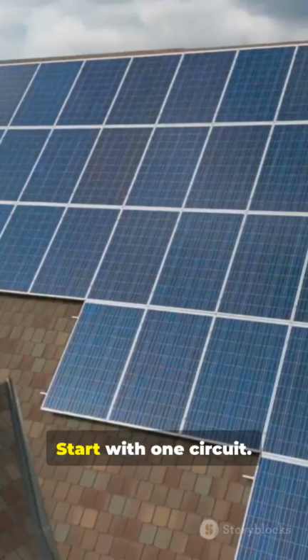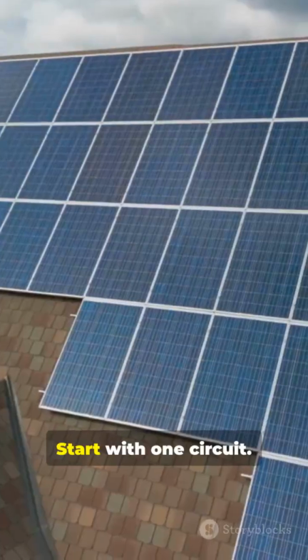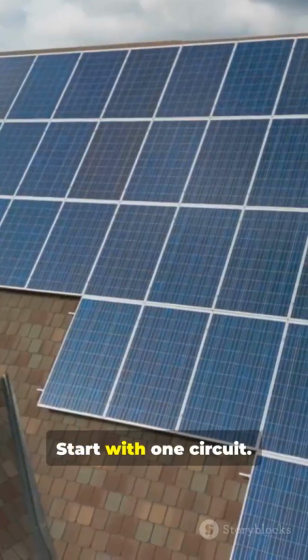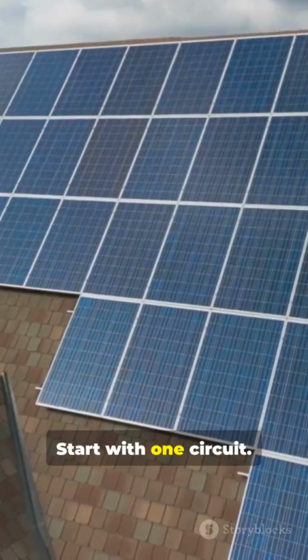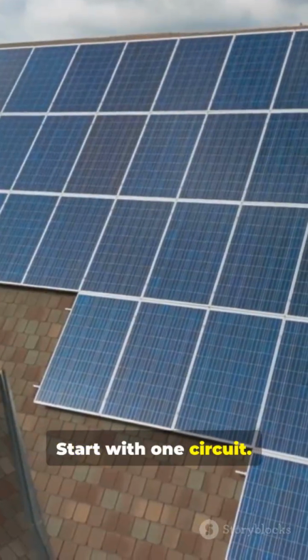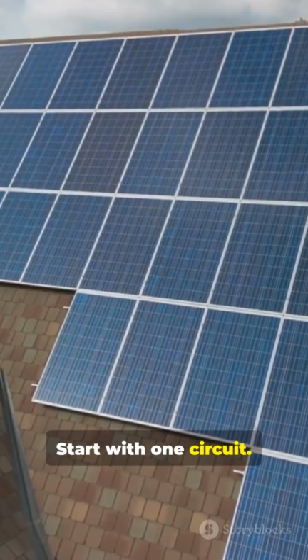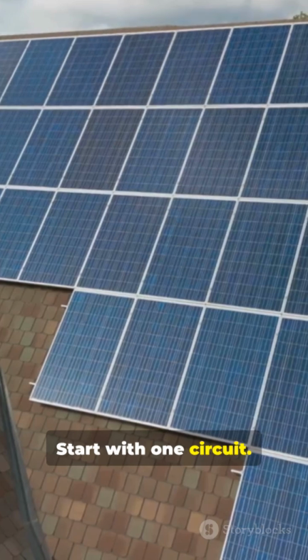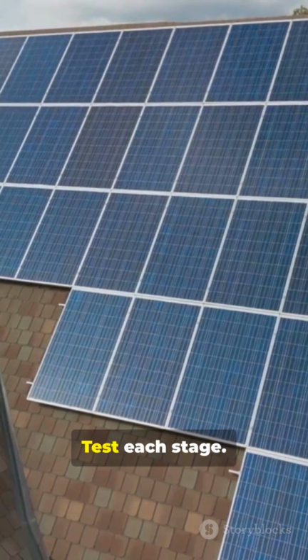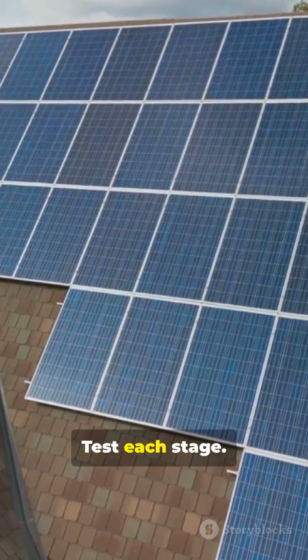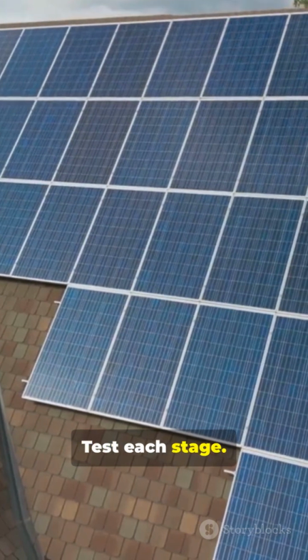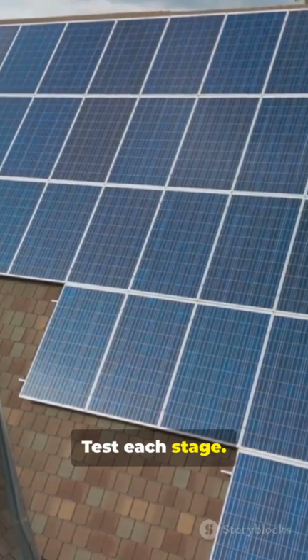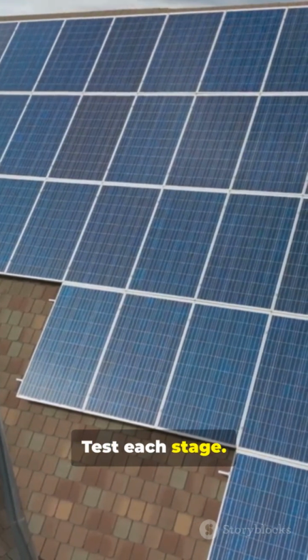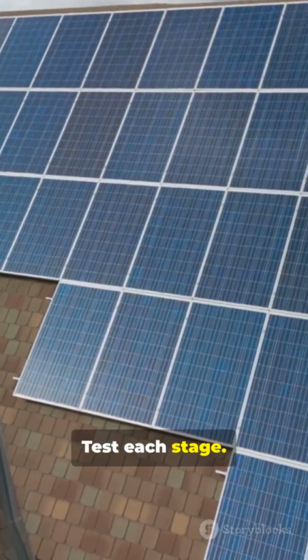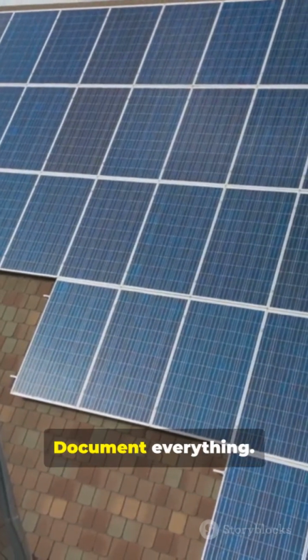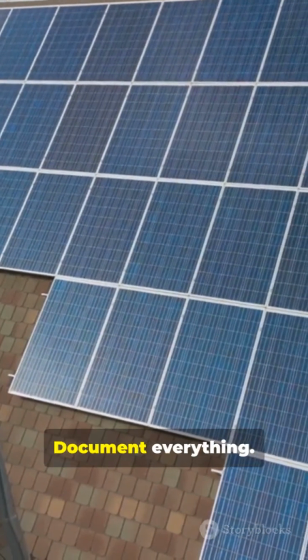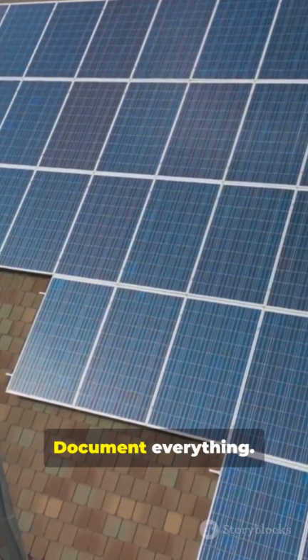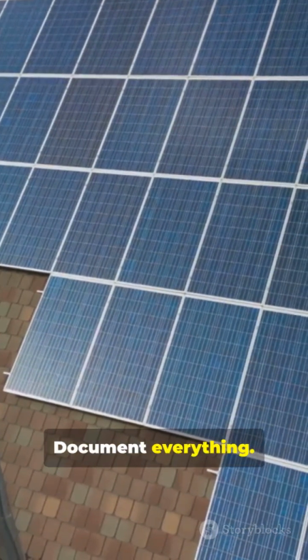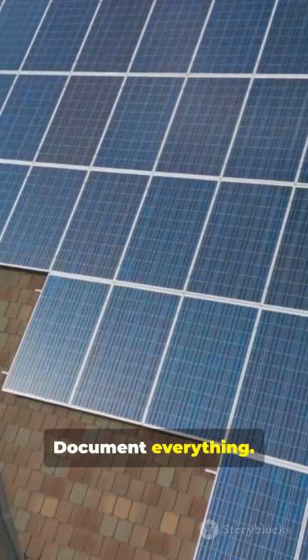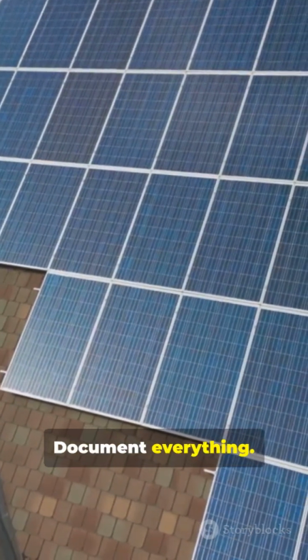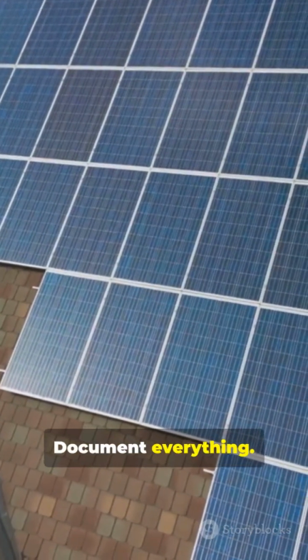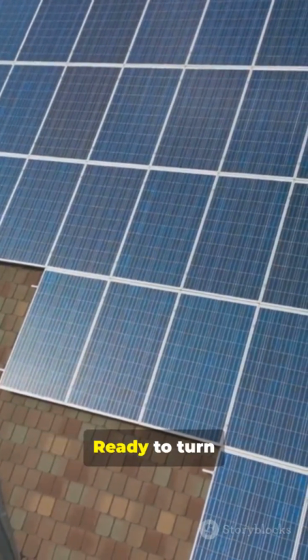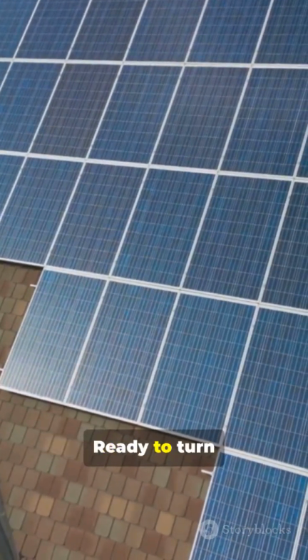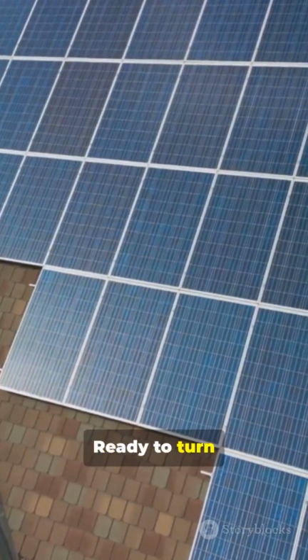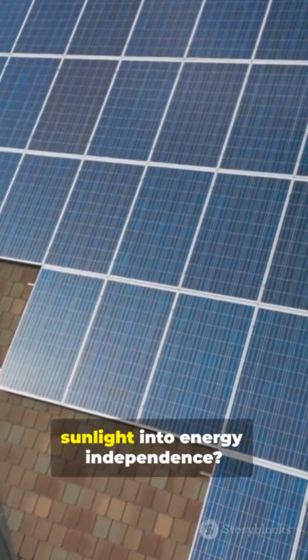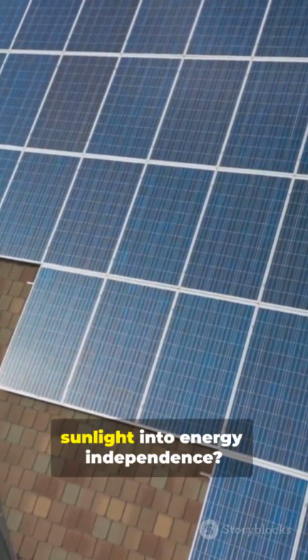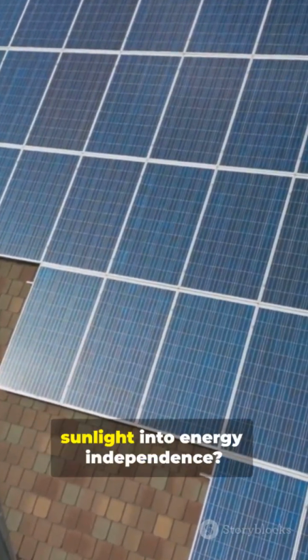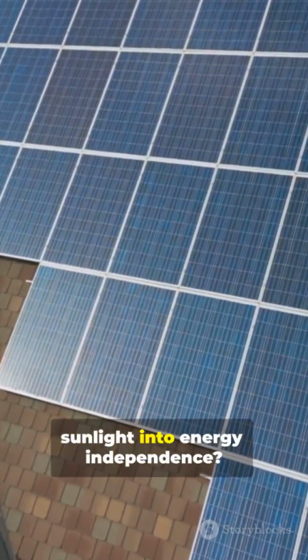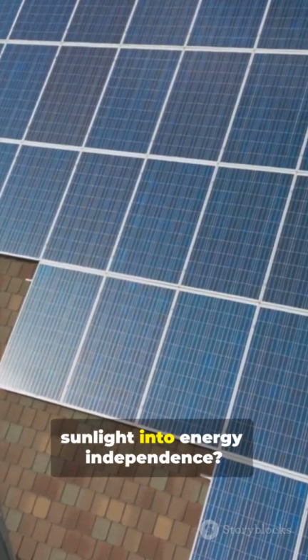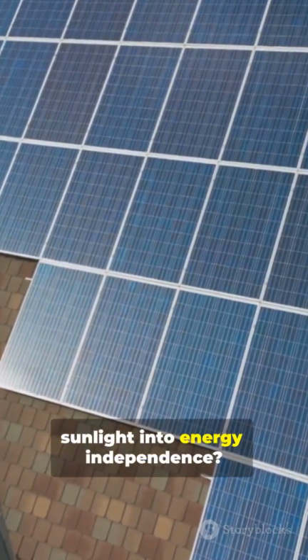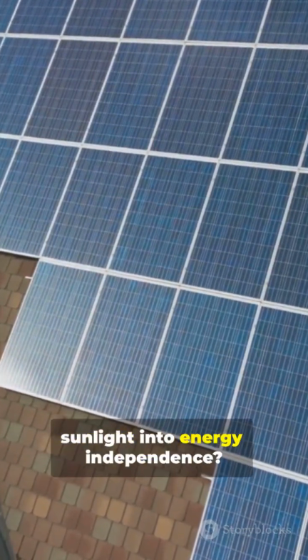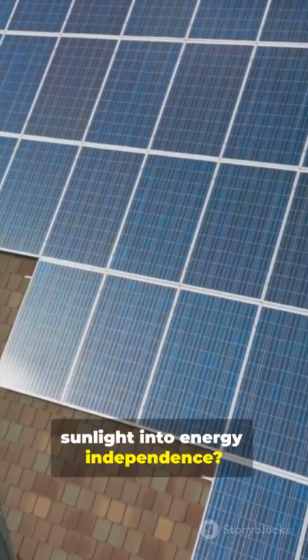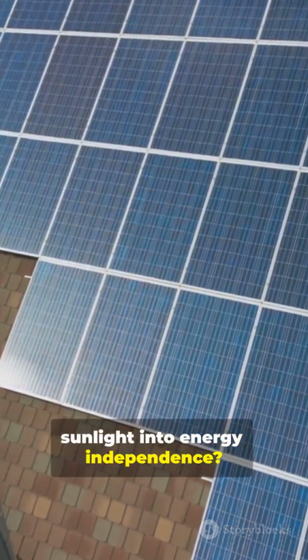Start with one circuit. Test each stage. Document everything. Ready to turn sunlight into energy independence.